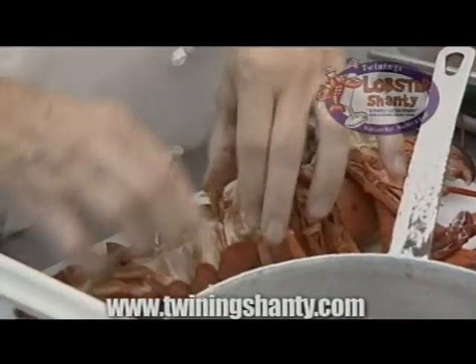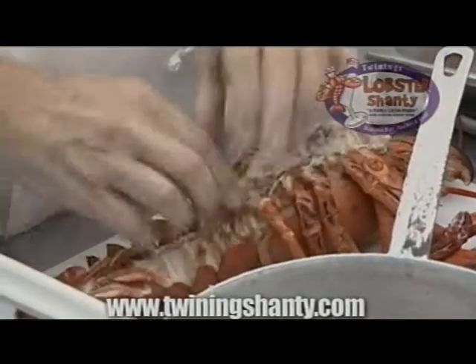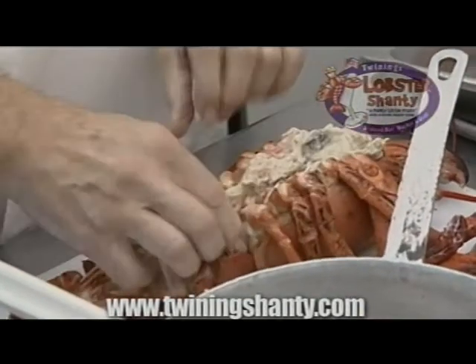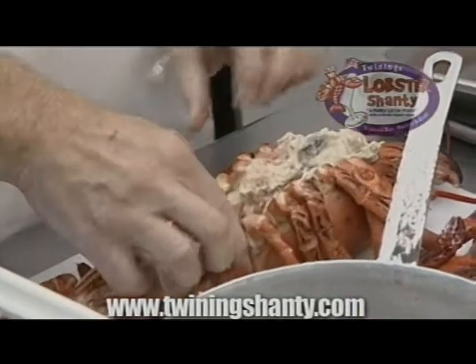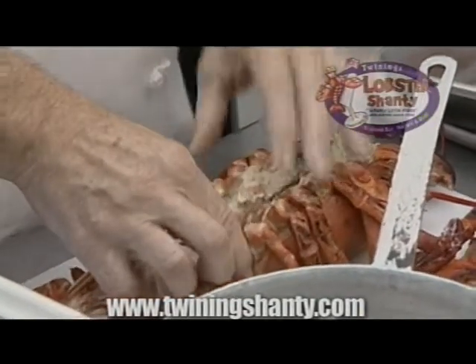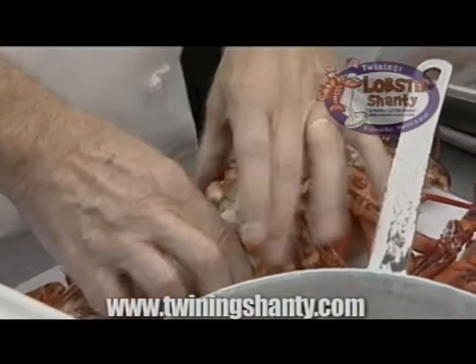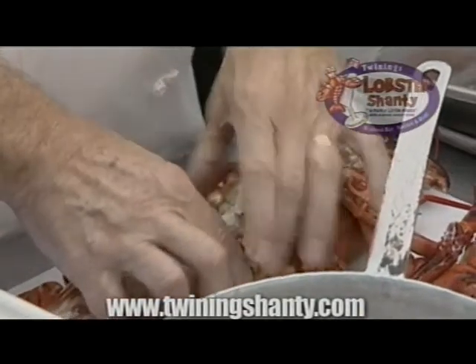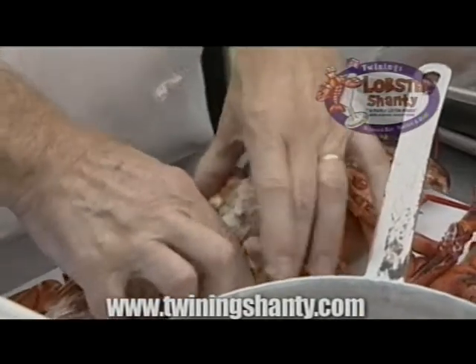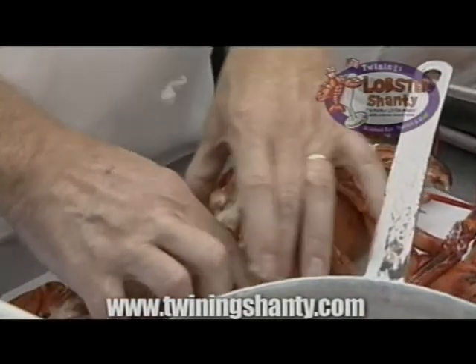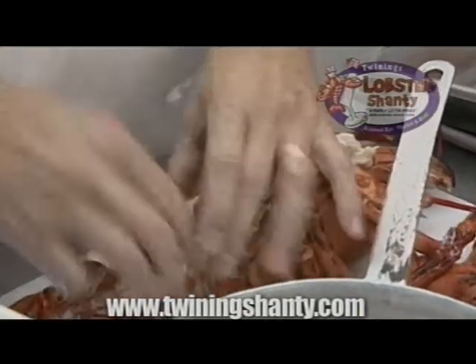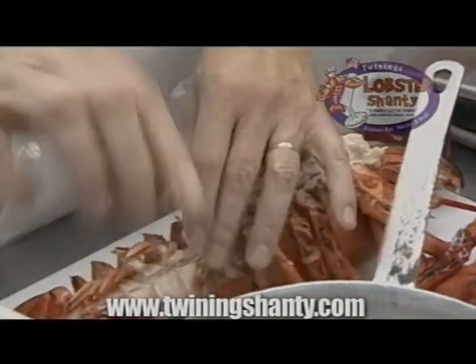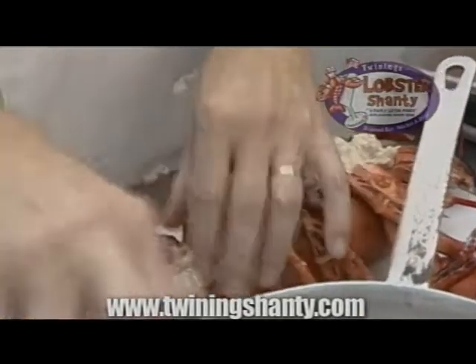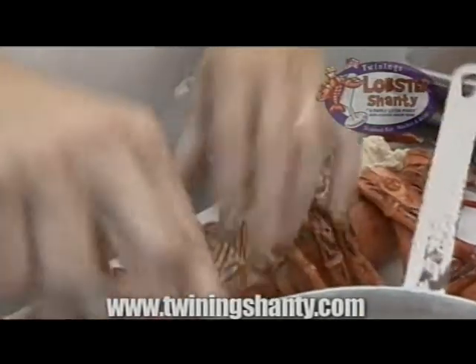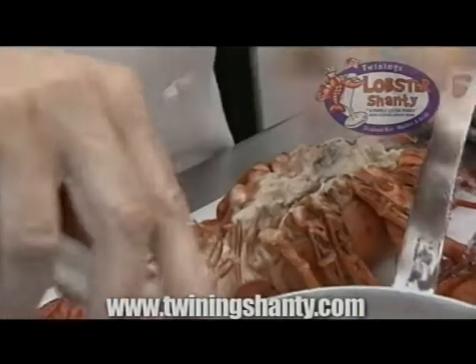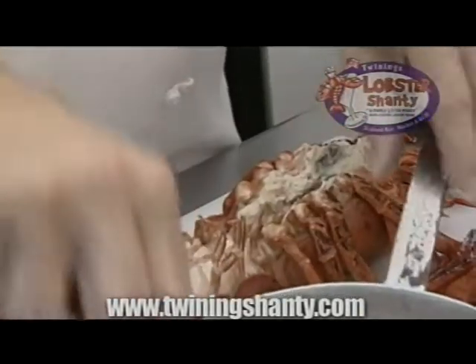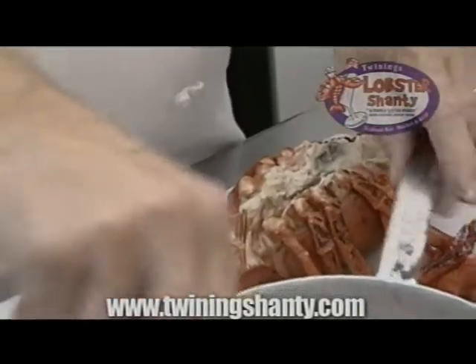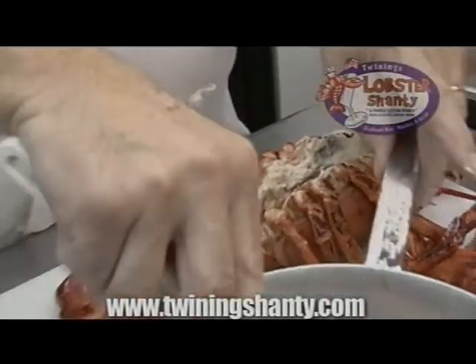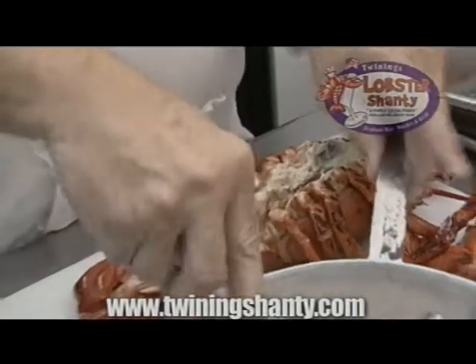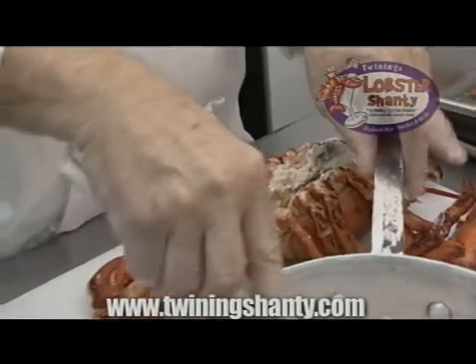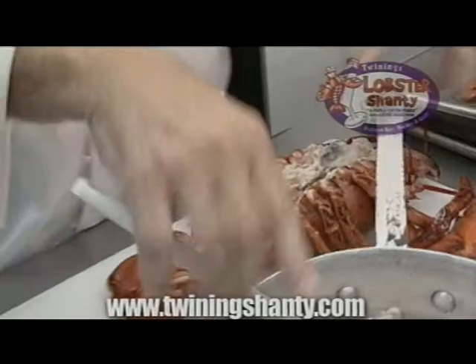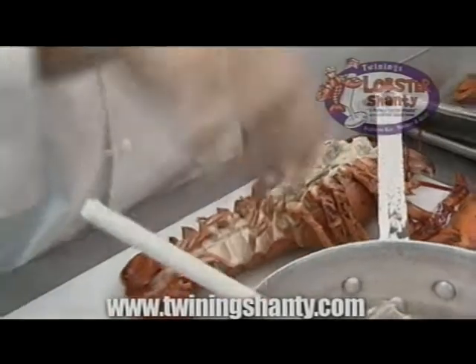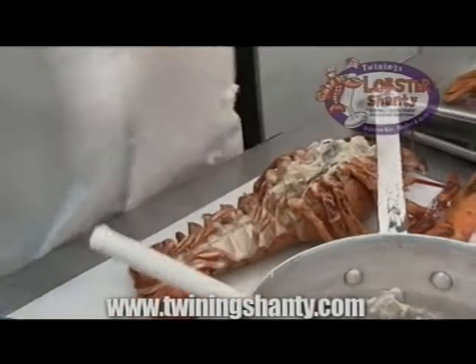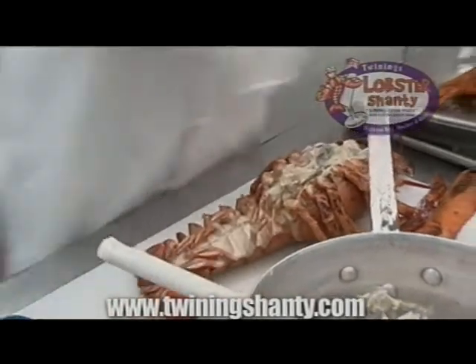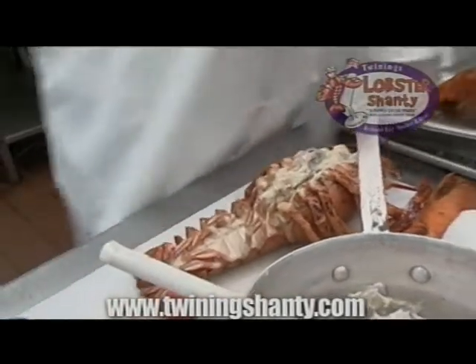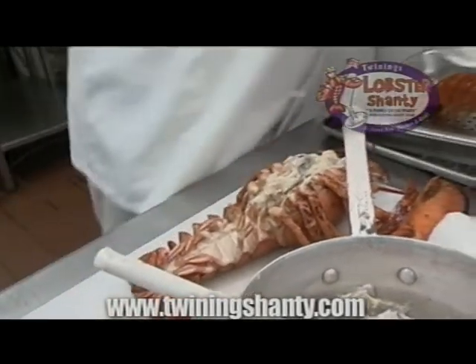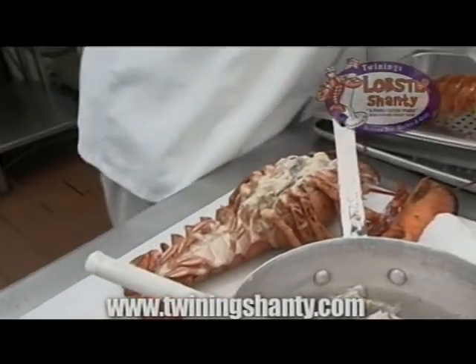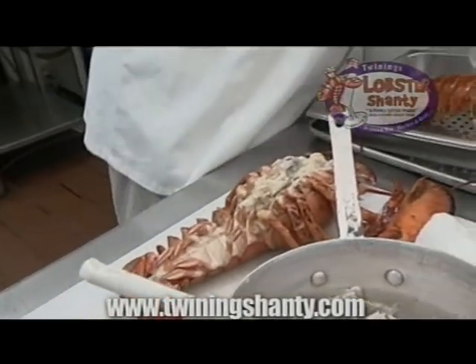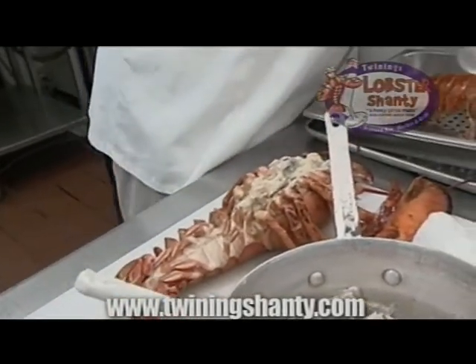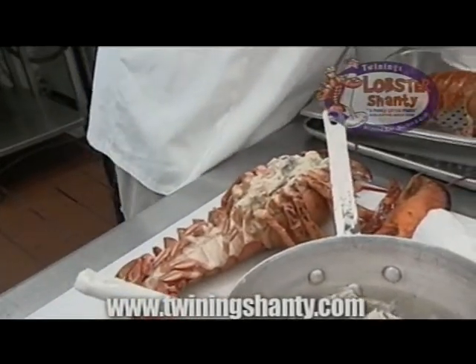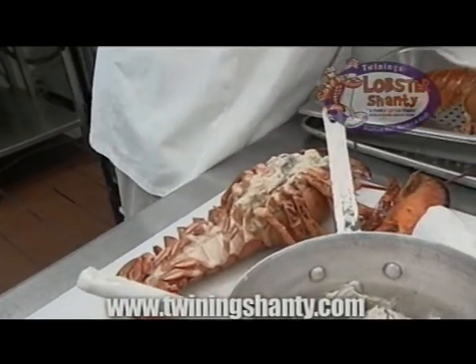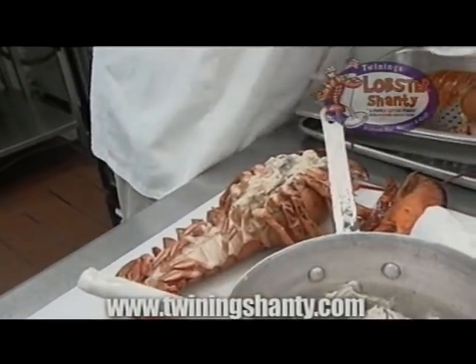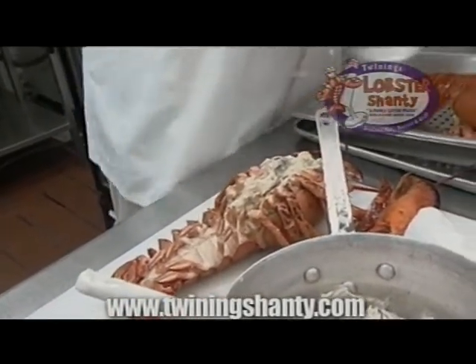And the tail? Yeah, over the tail. With a little butter, of course.